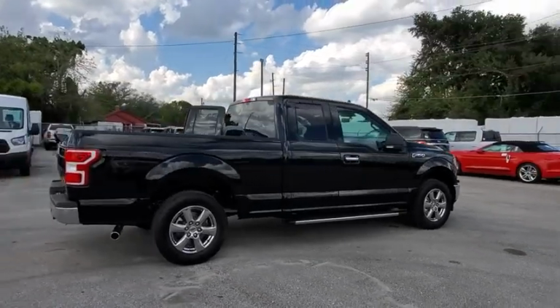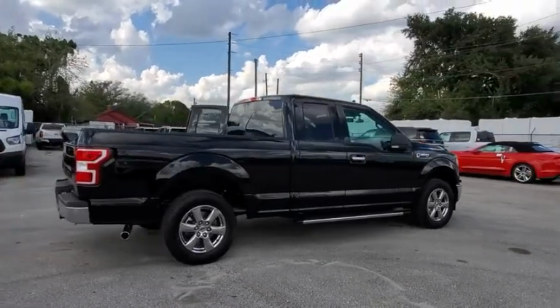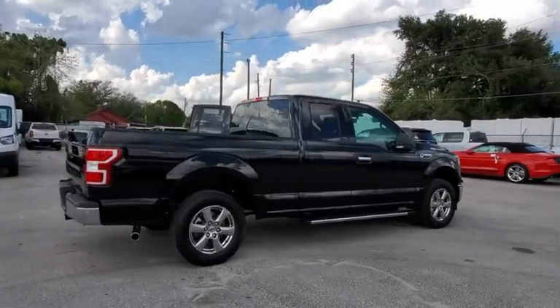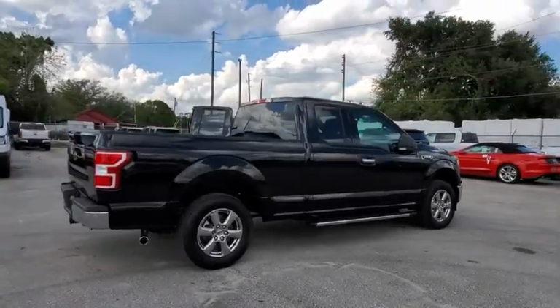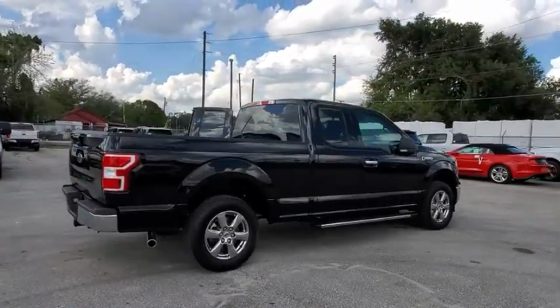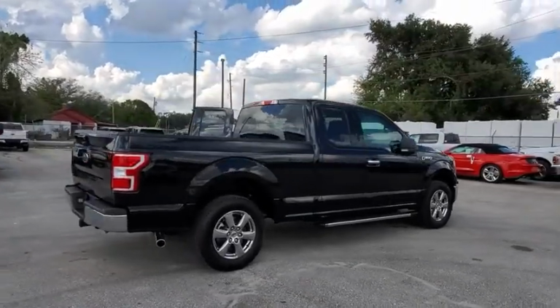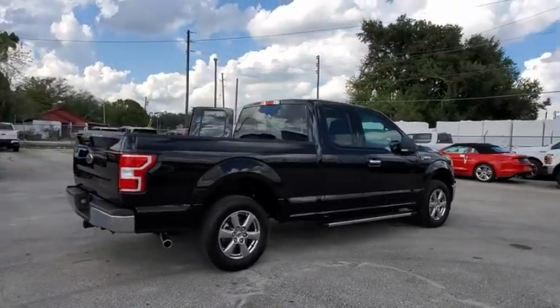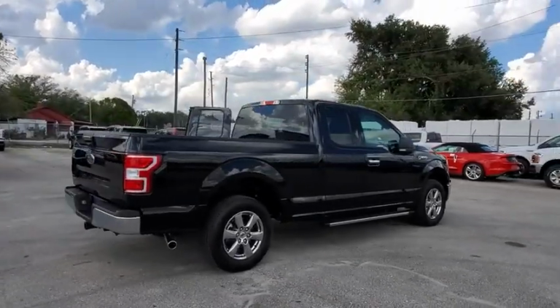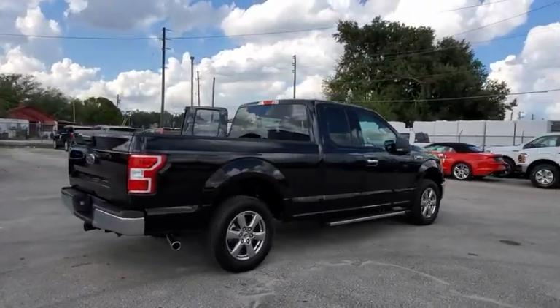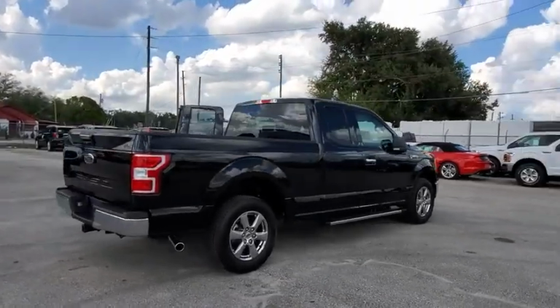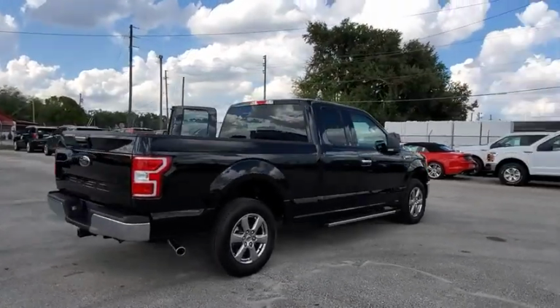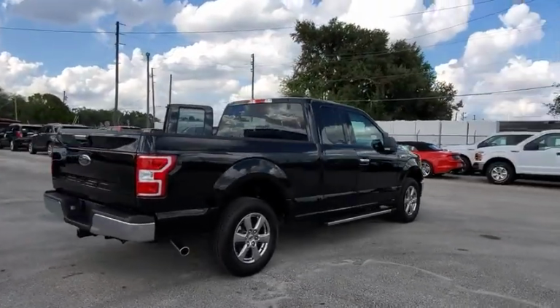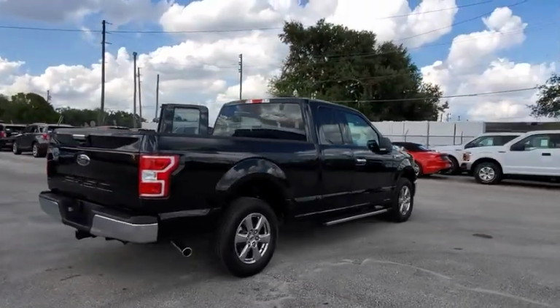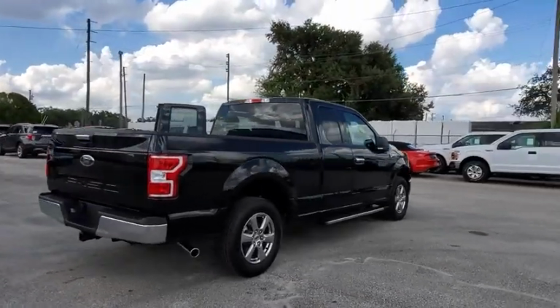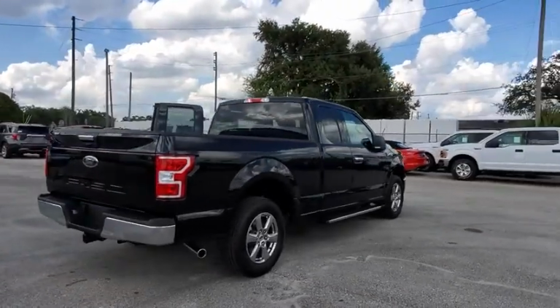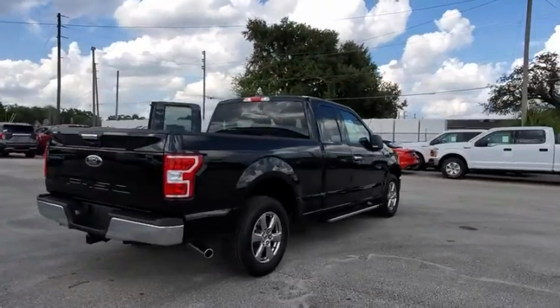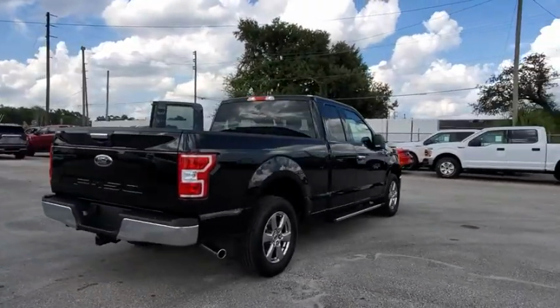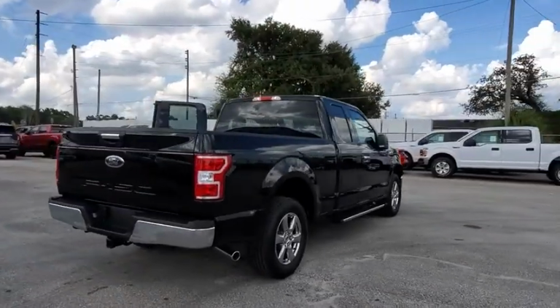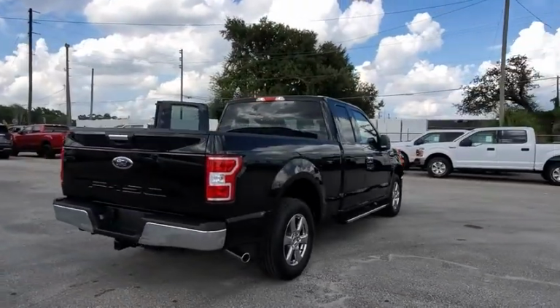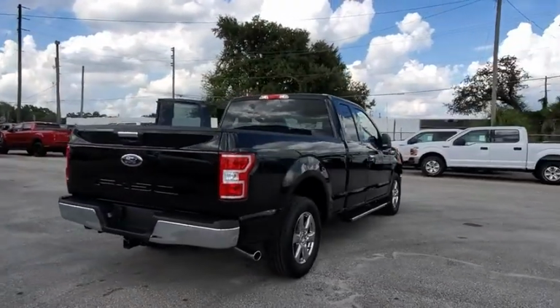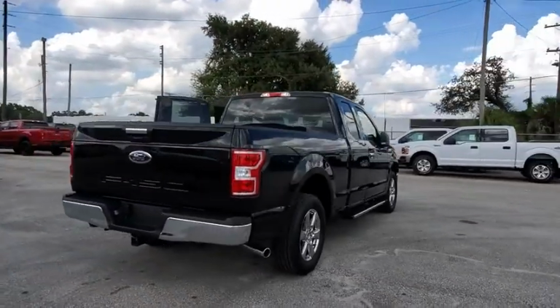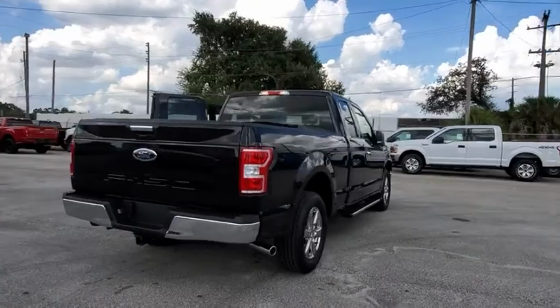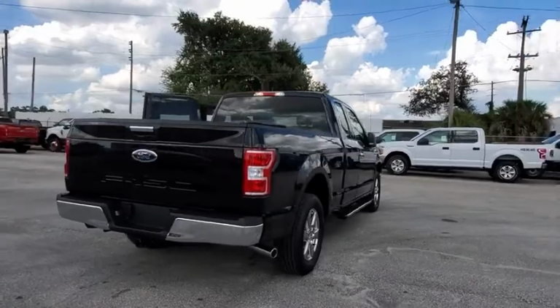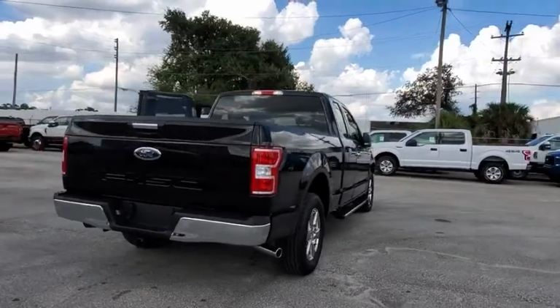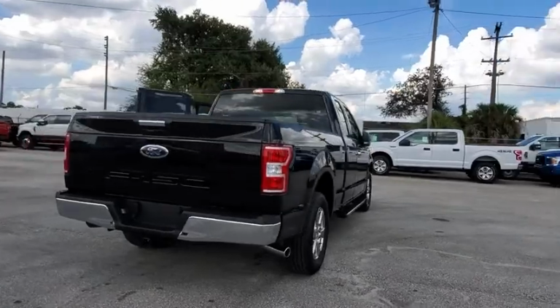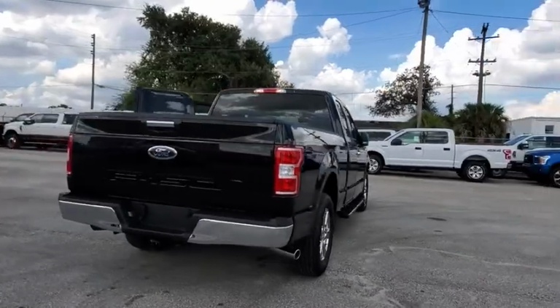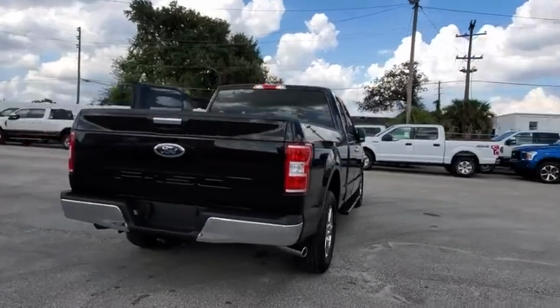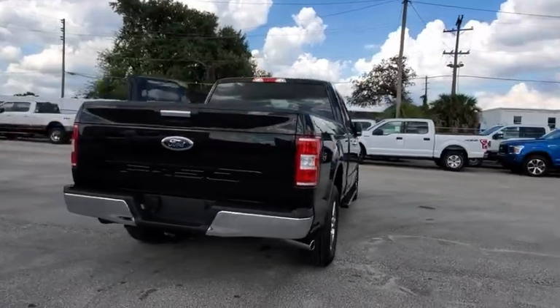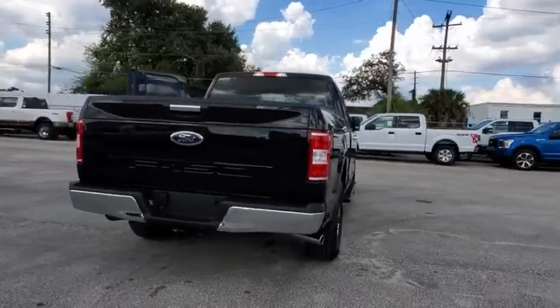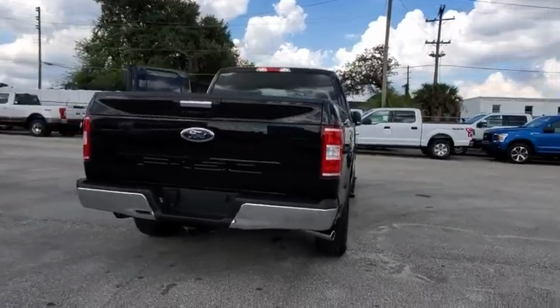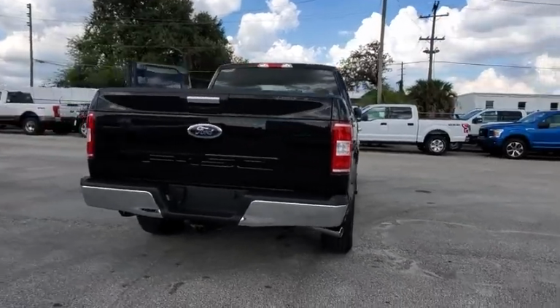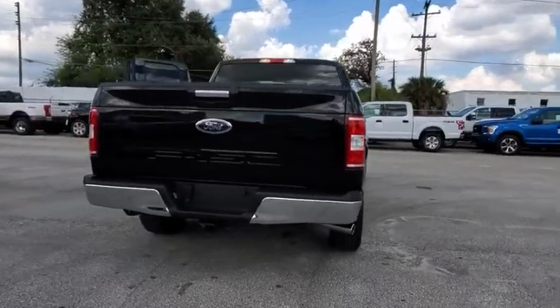This vehicle has less than 400 miles. Here are some of this vehicle's great options.